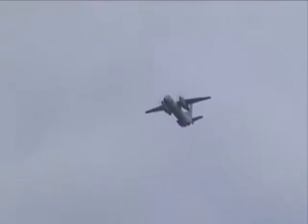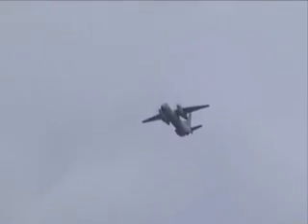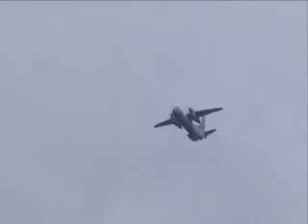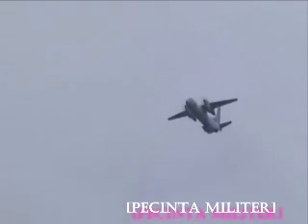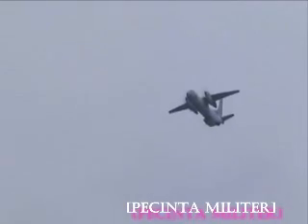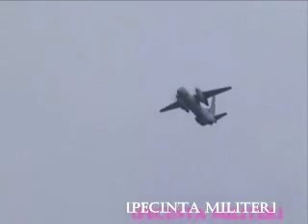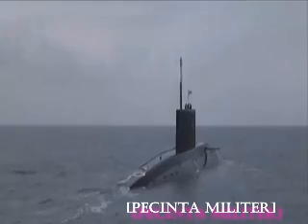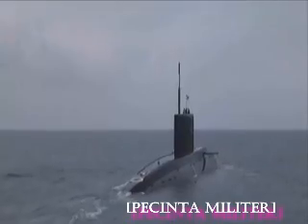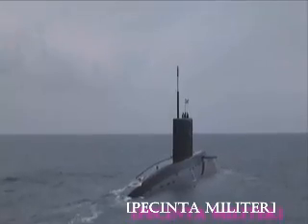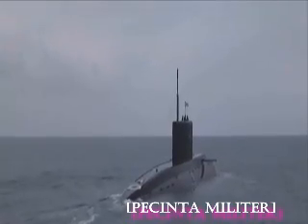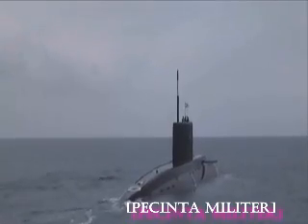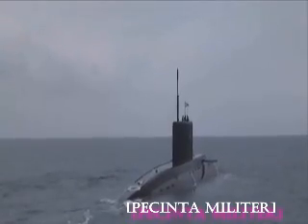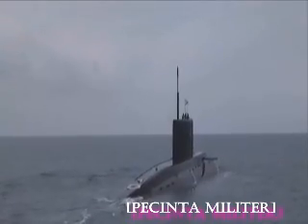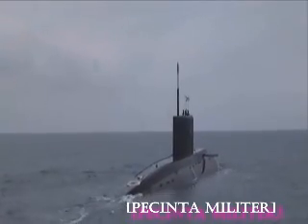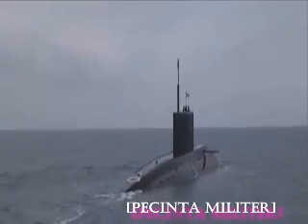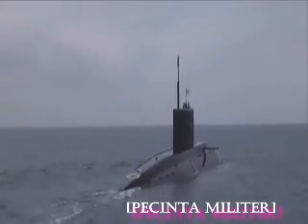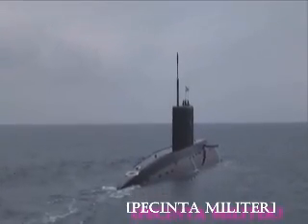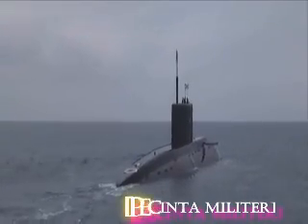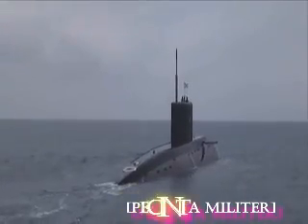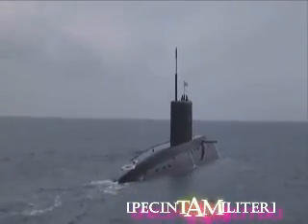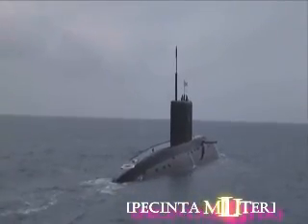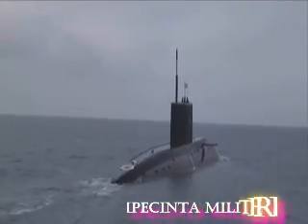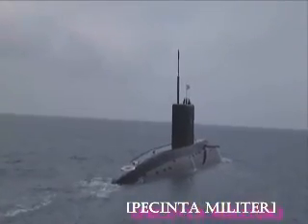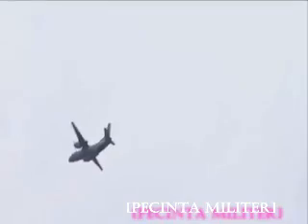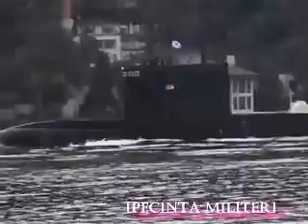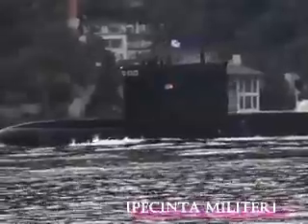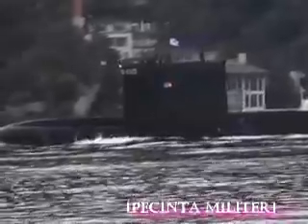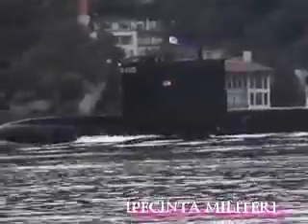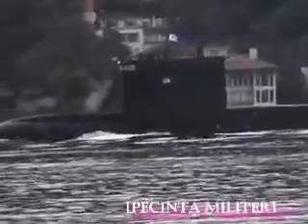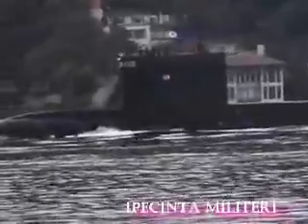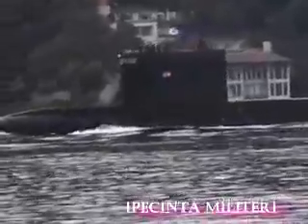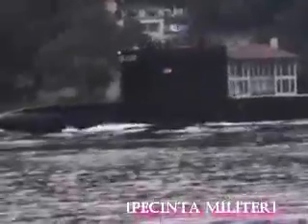These submarines are equipped with six 533 mm torpedoes, depth charges, and attack missile systems of the Kalibr class.